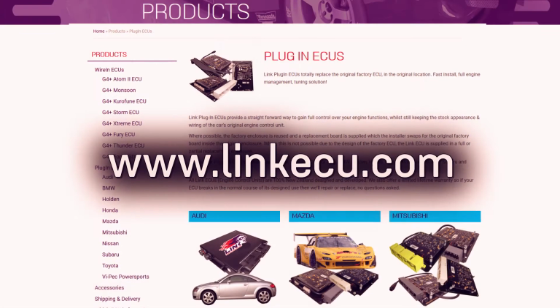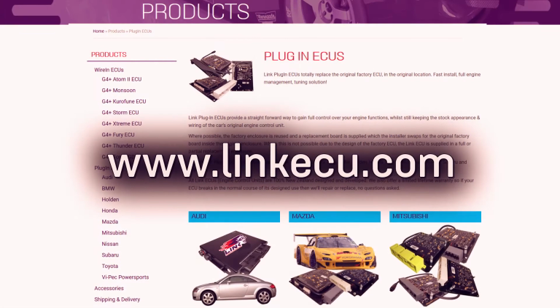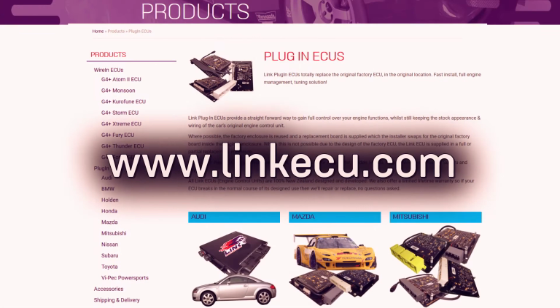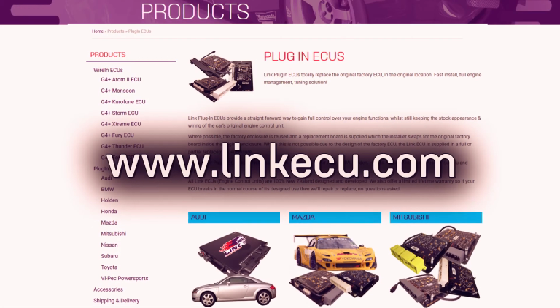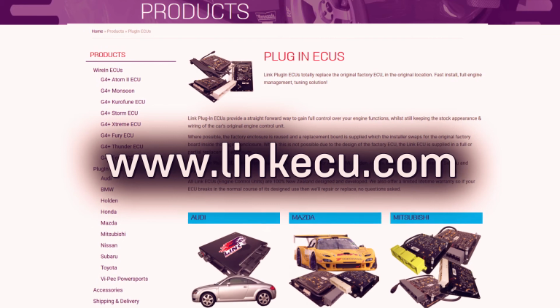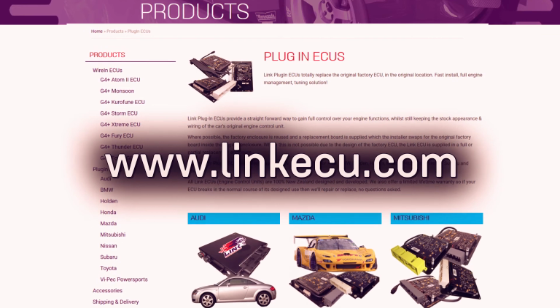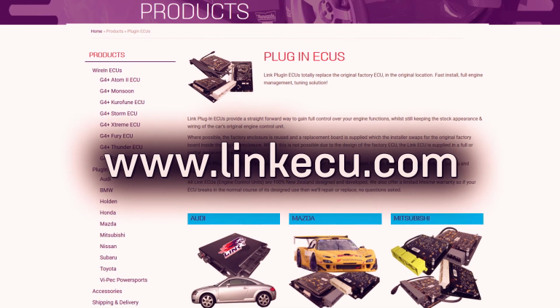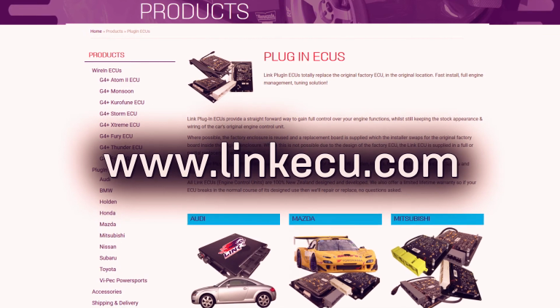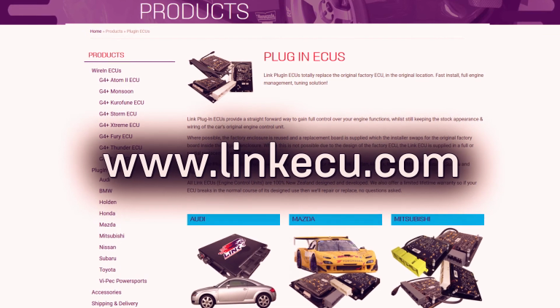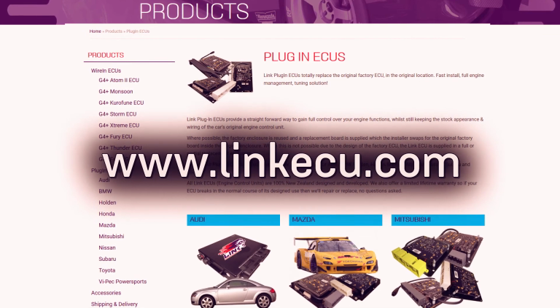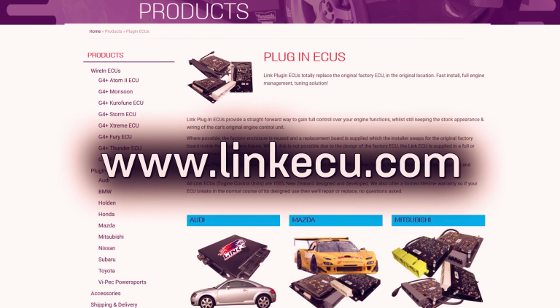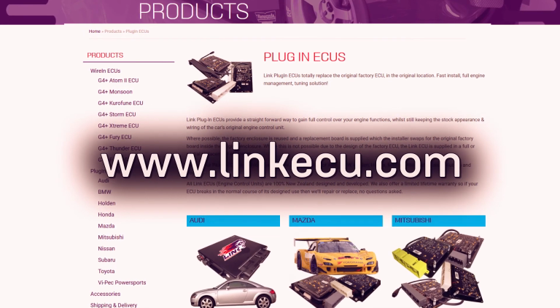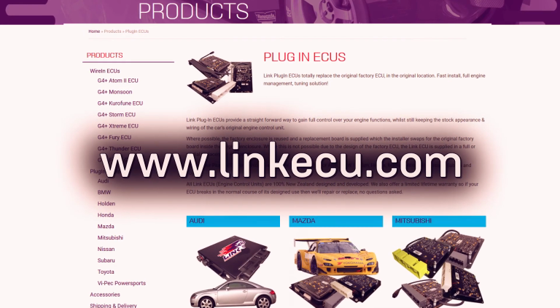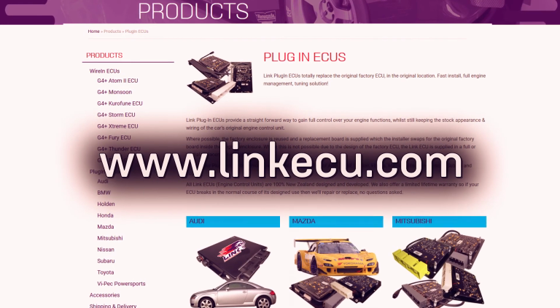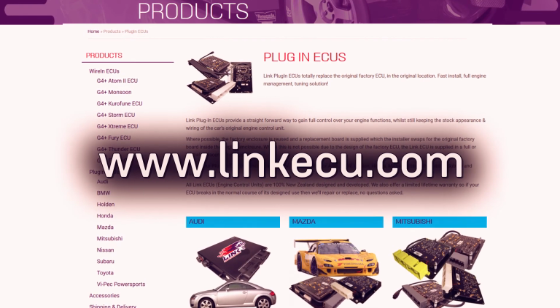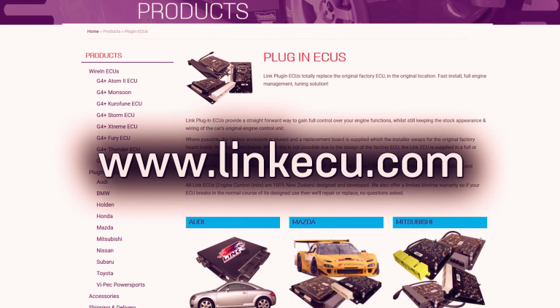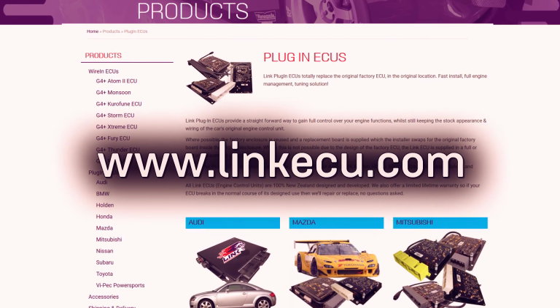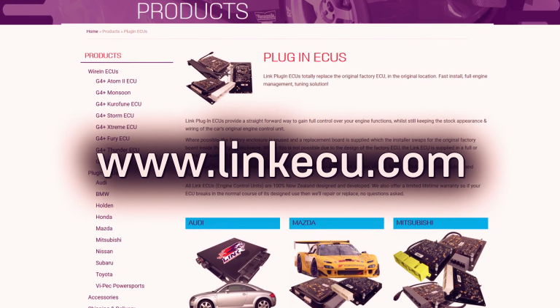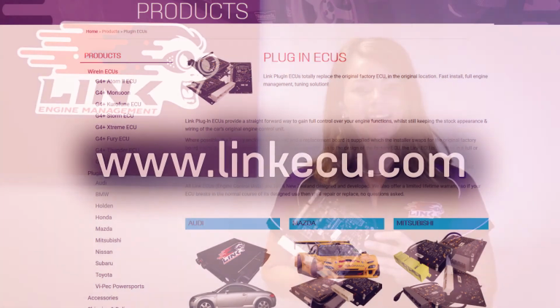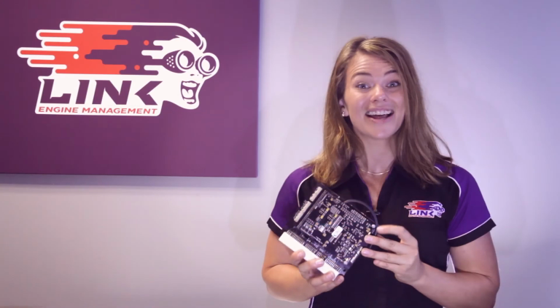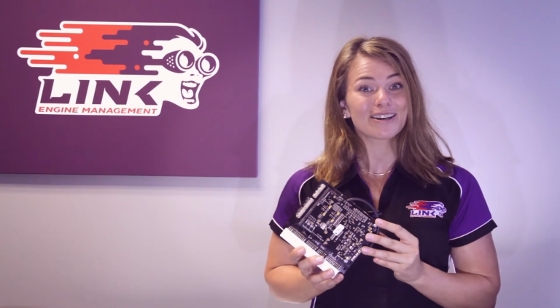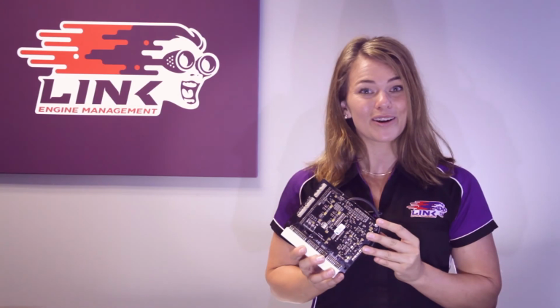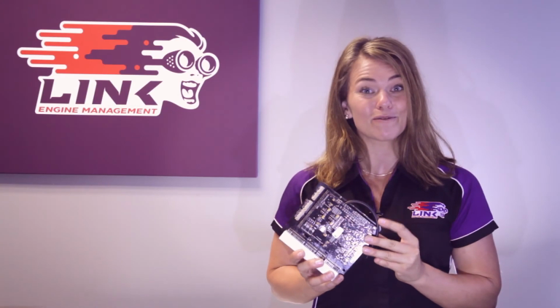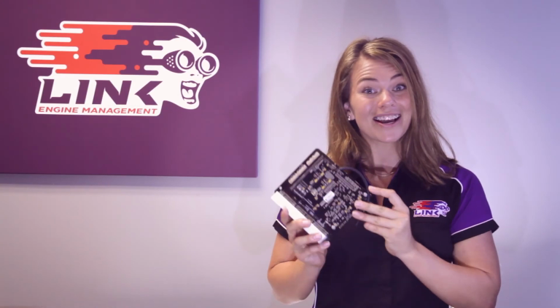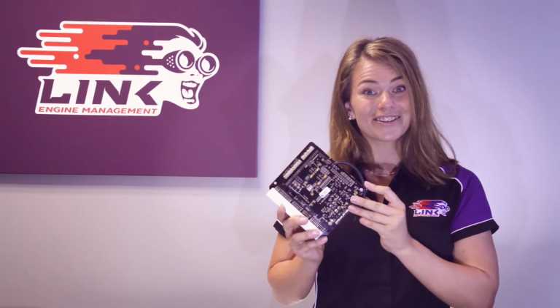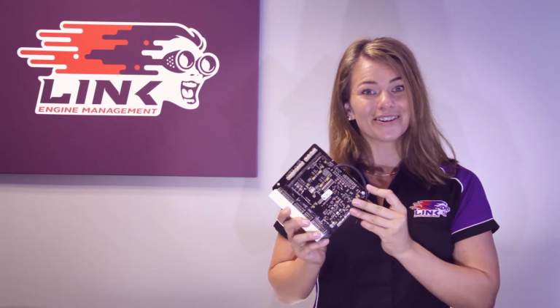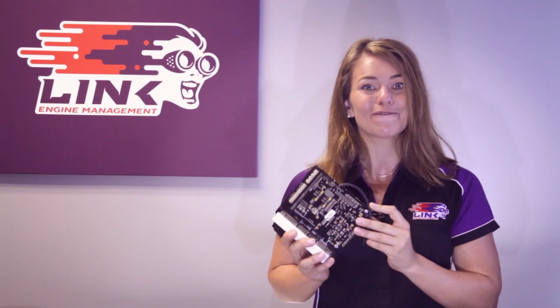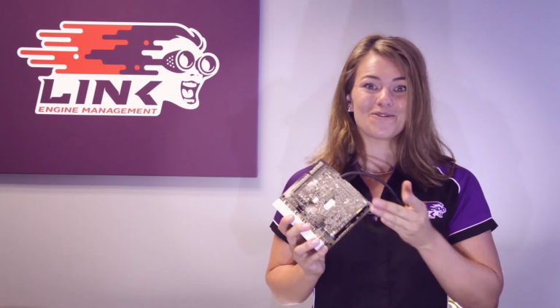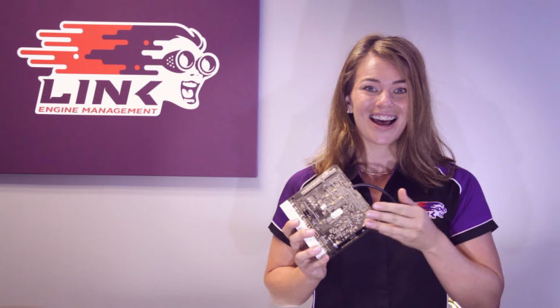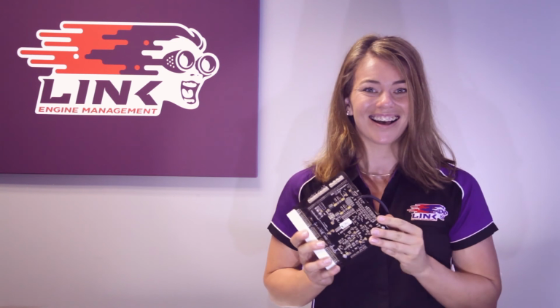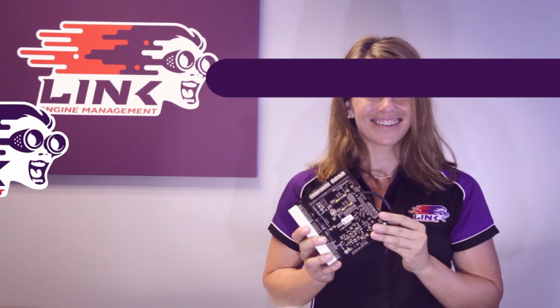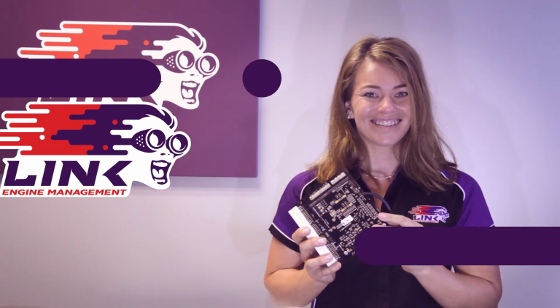Have a look at our website www.linkecu.com and see if we have a plug-in unit for your car.